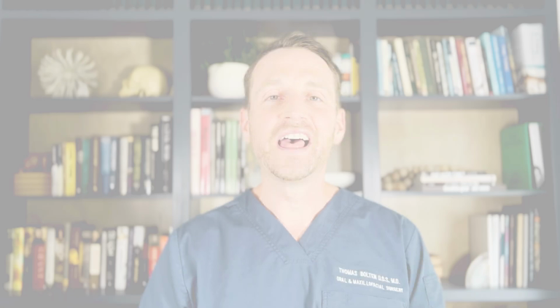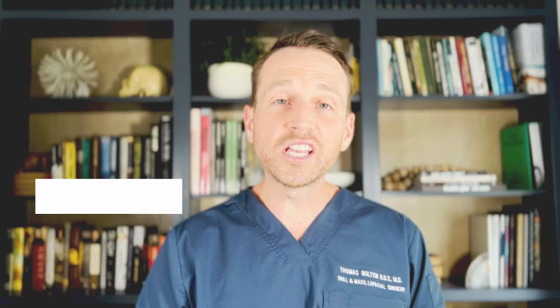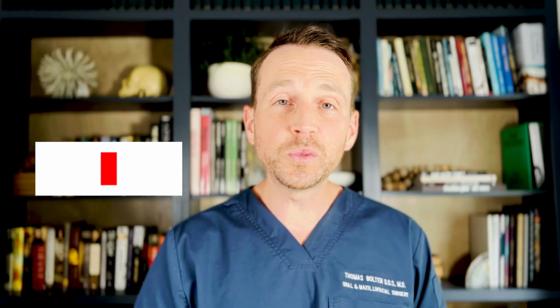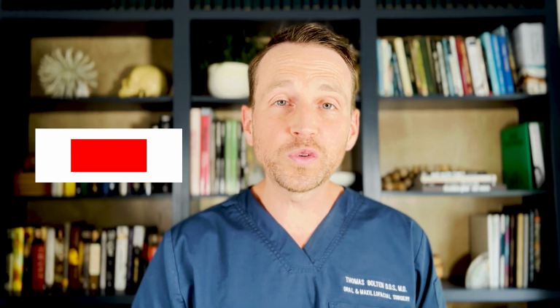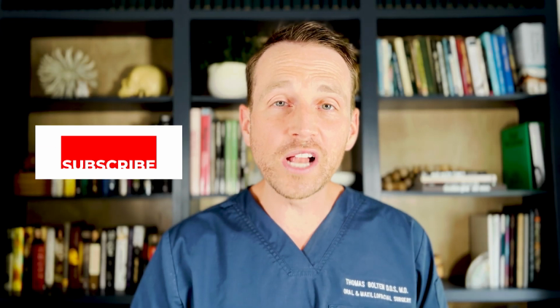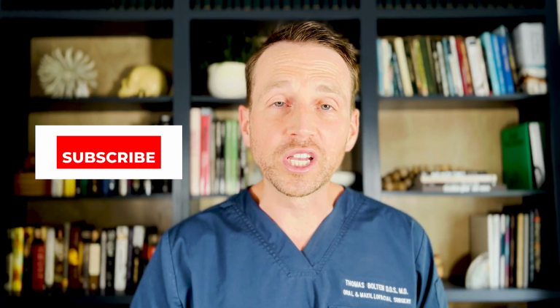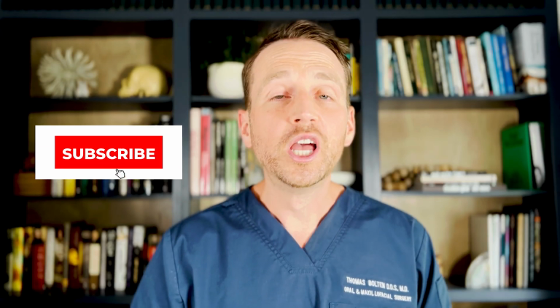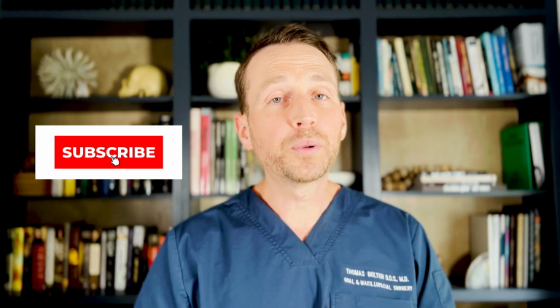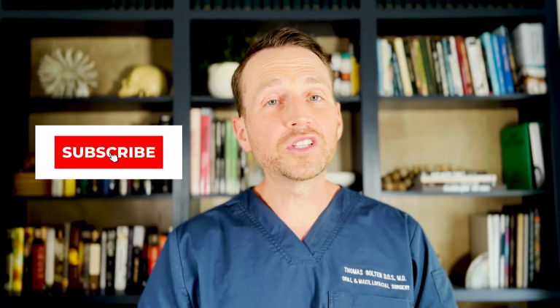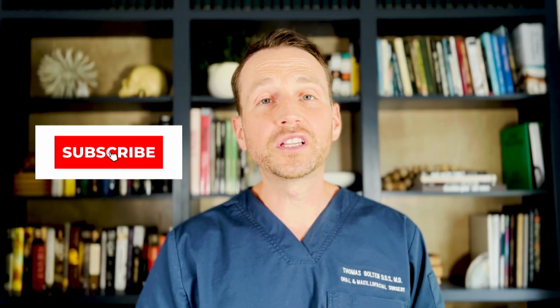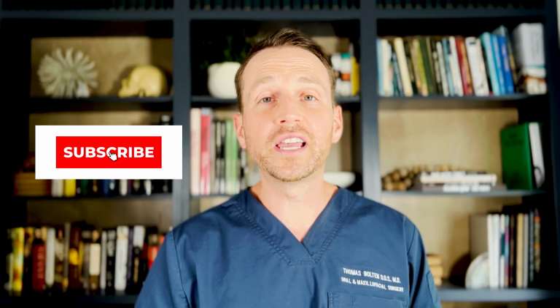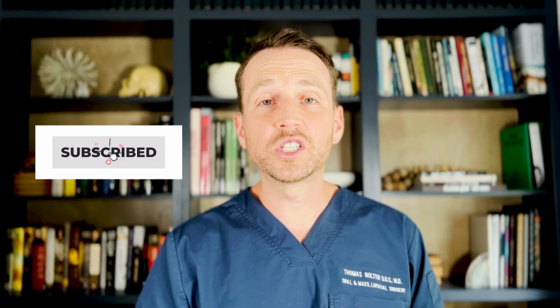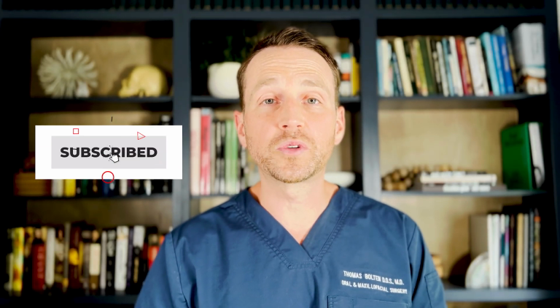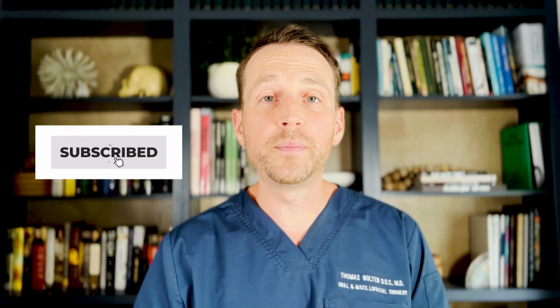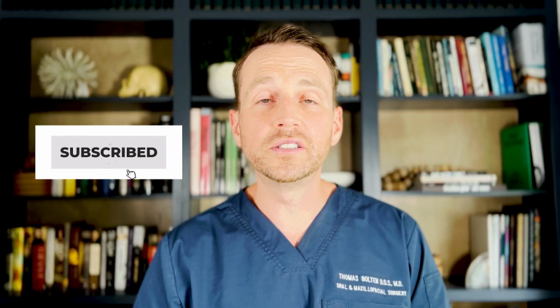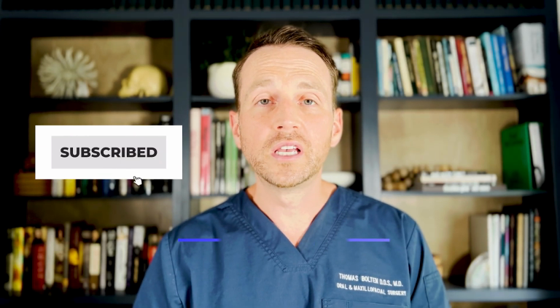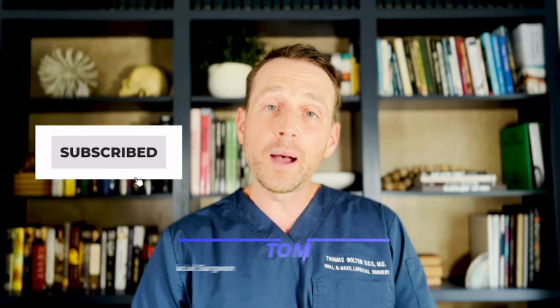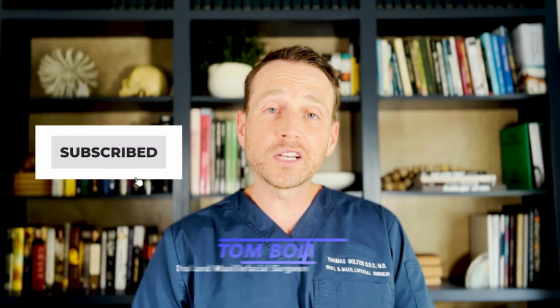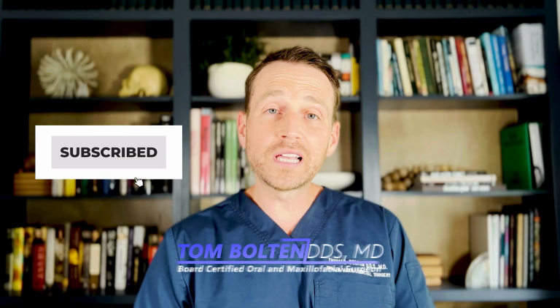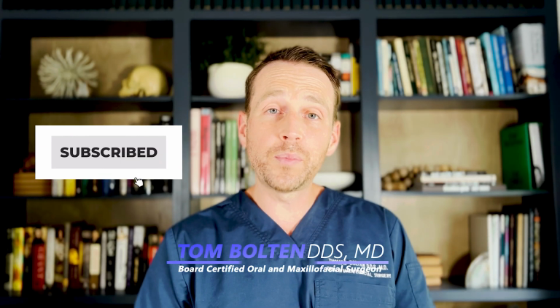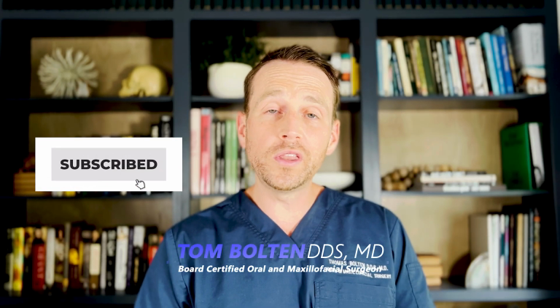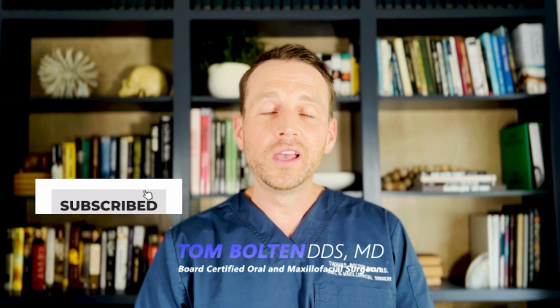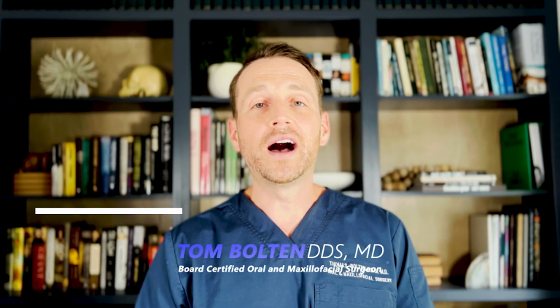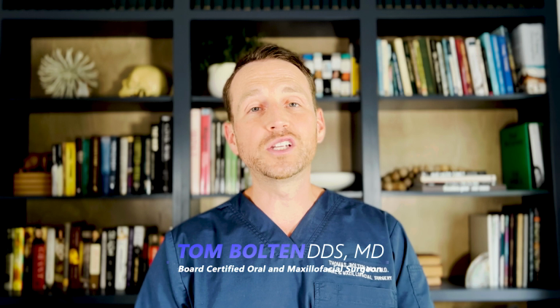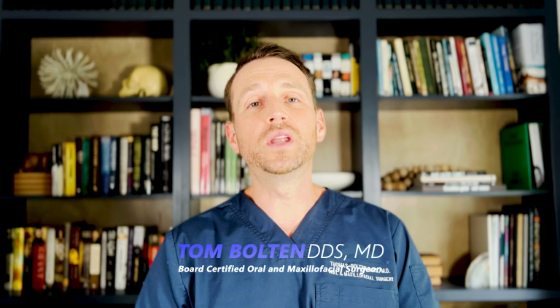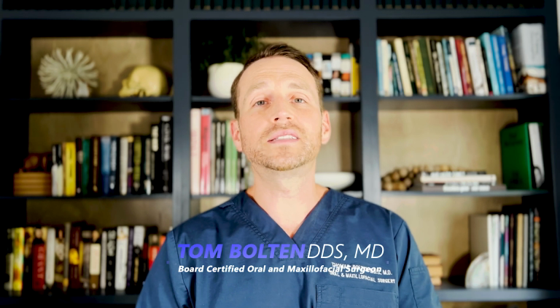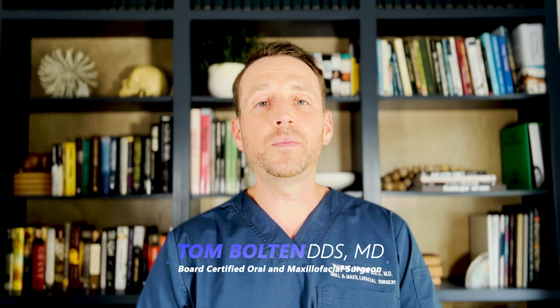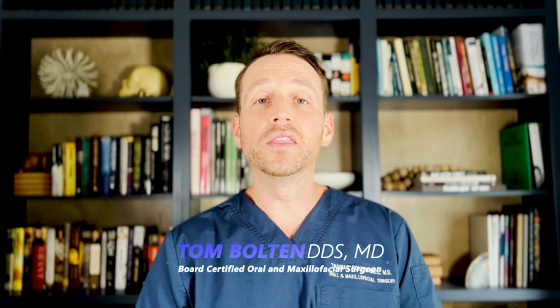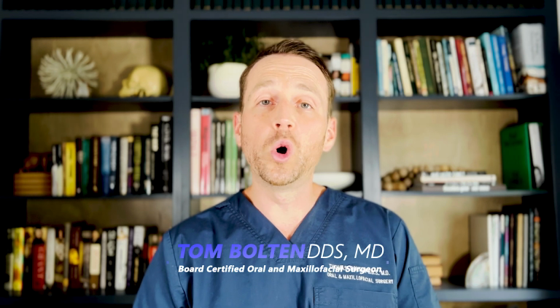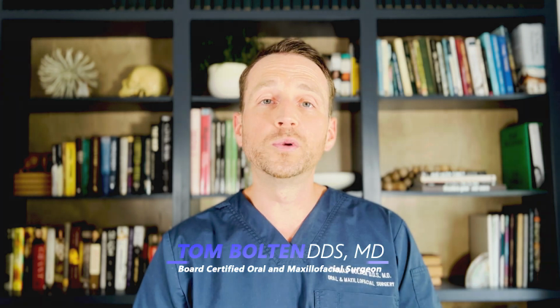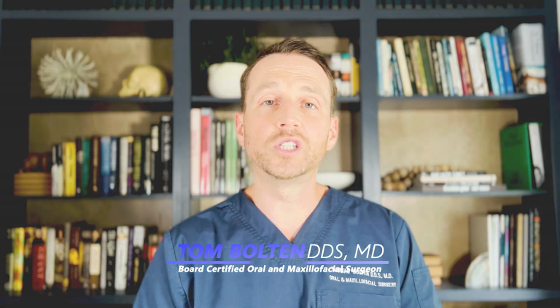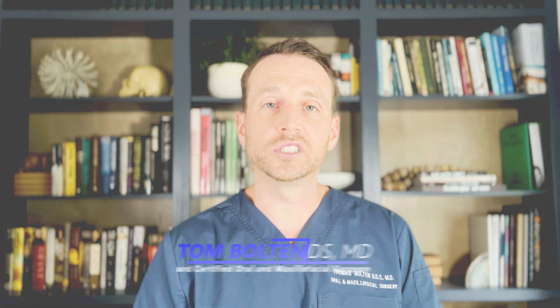Thanks so much for watching. Please click the like and subscribe buttons. I'm Dr. Tom Bolton. I'll catch you next time on The Open Reduction.